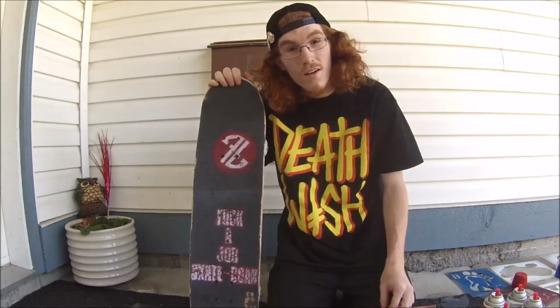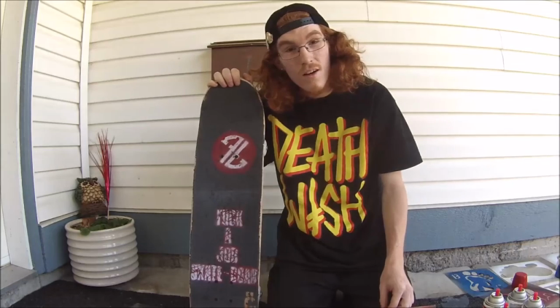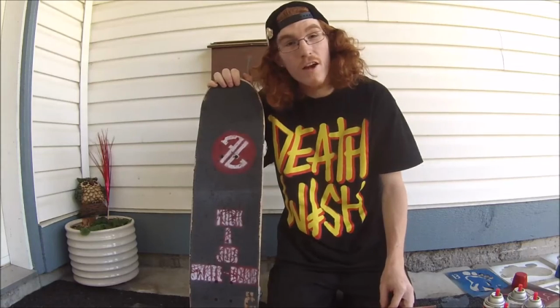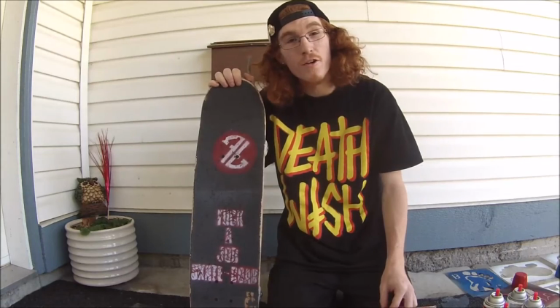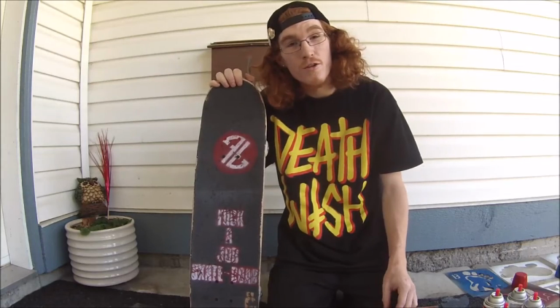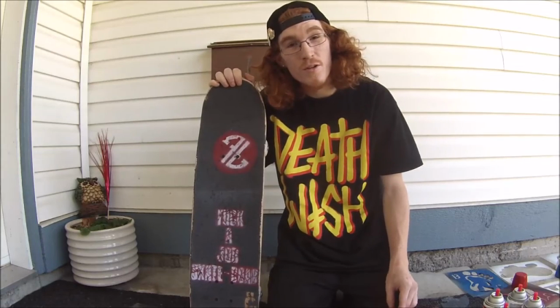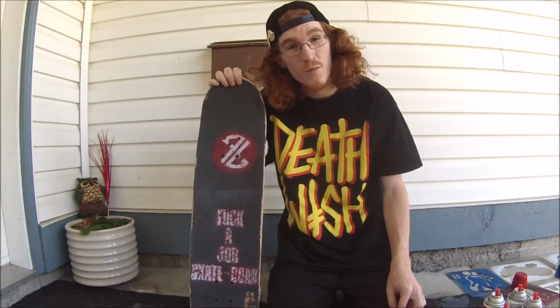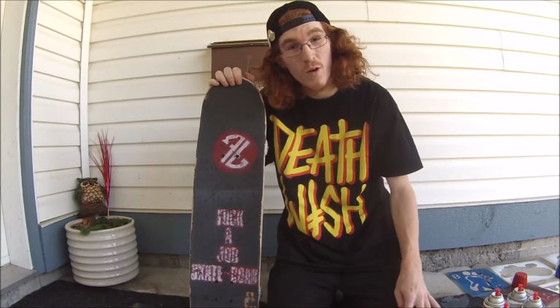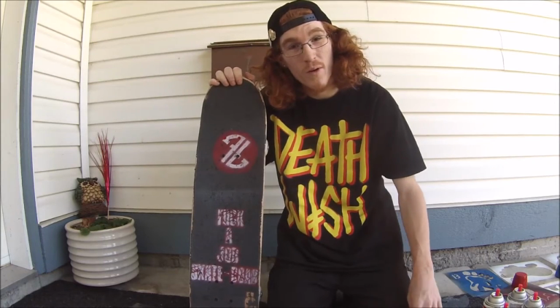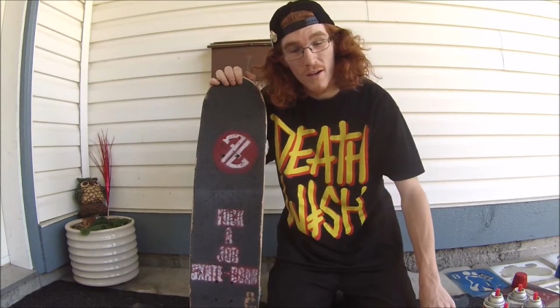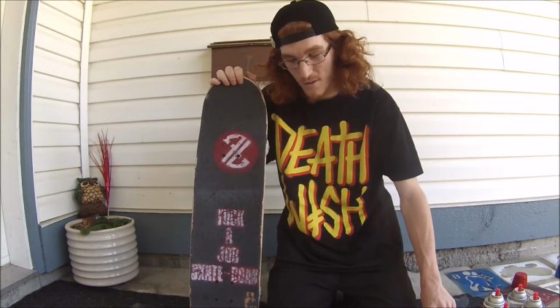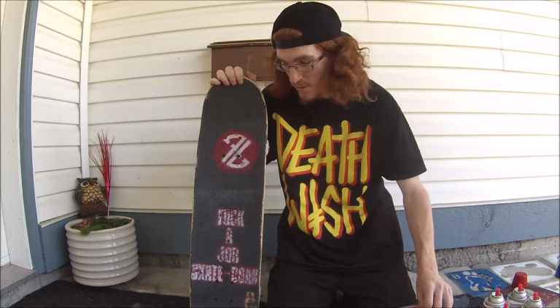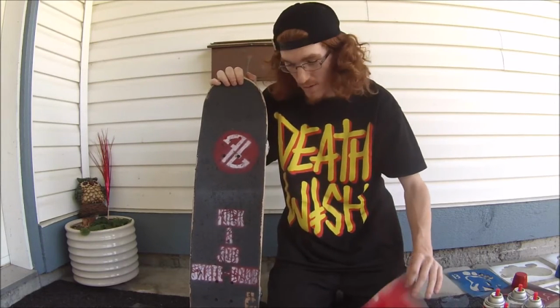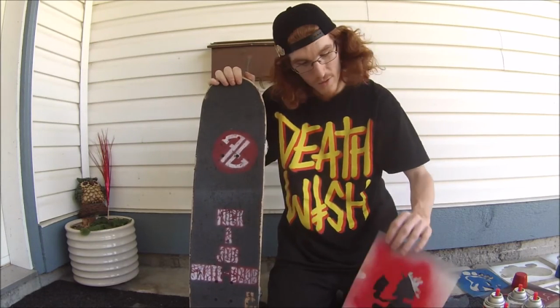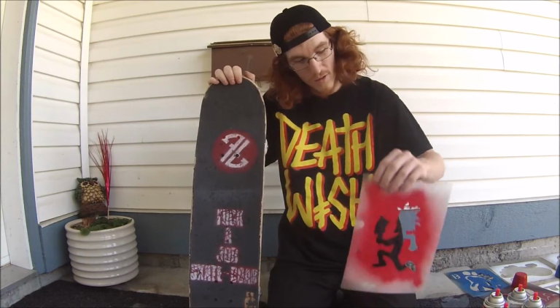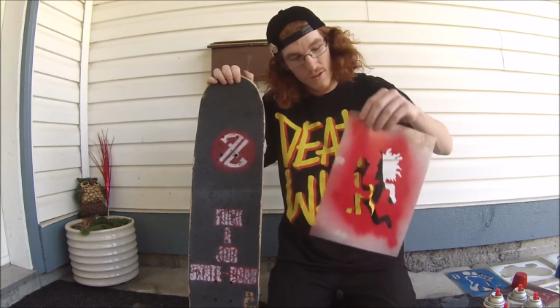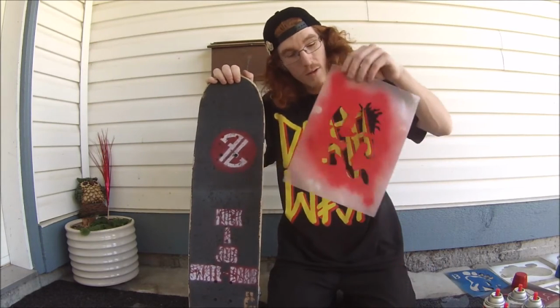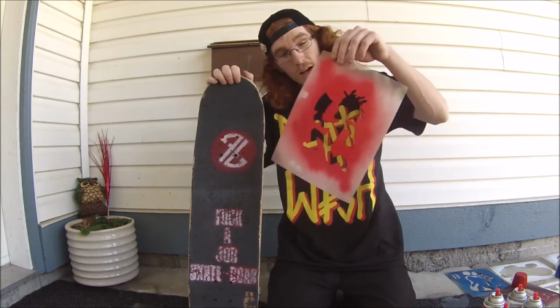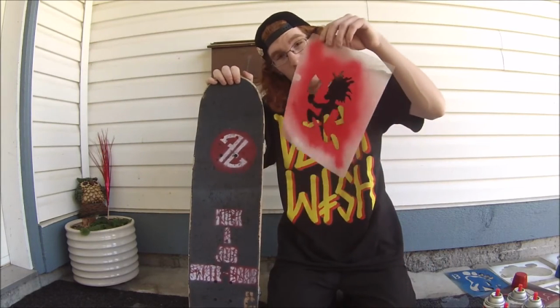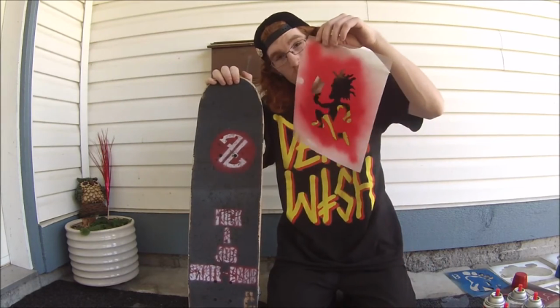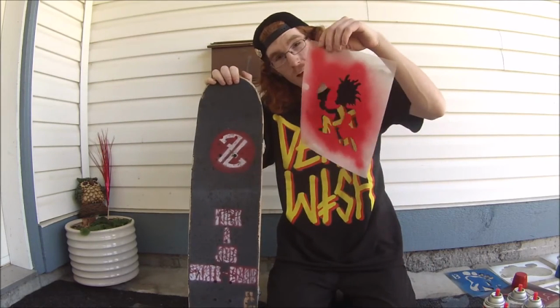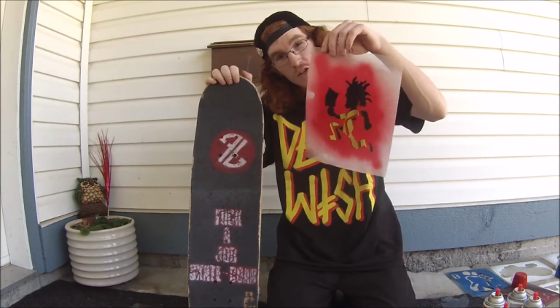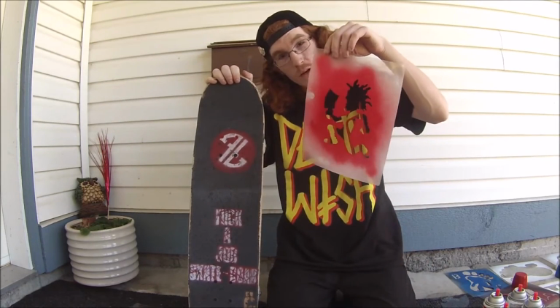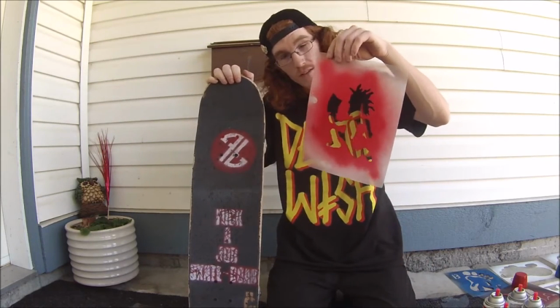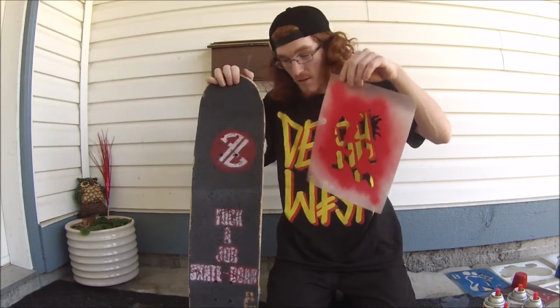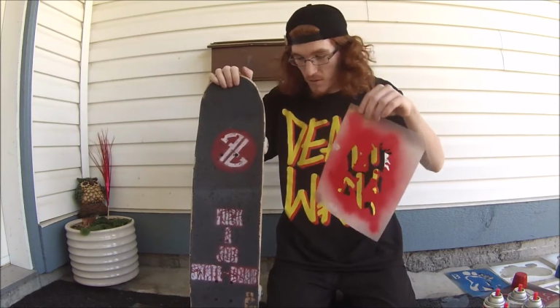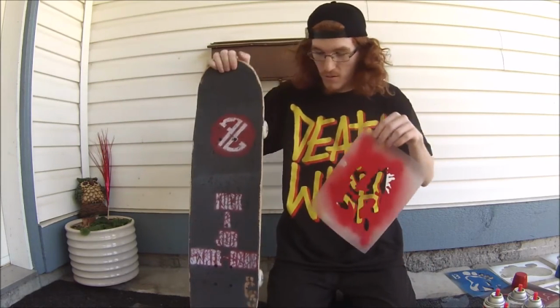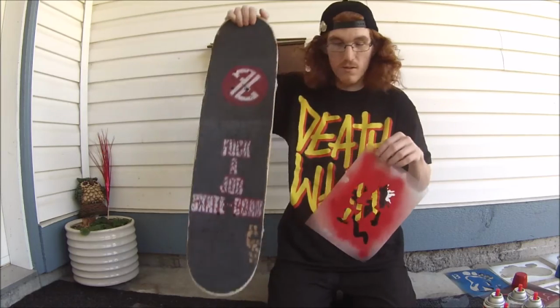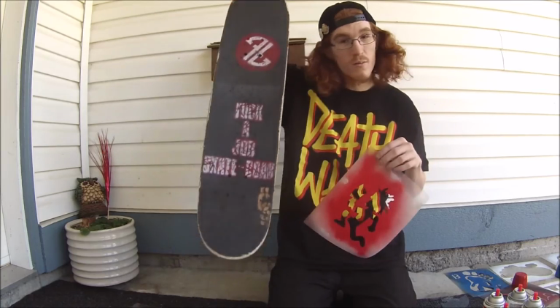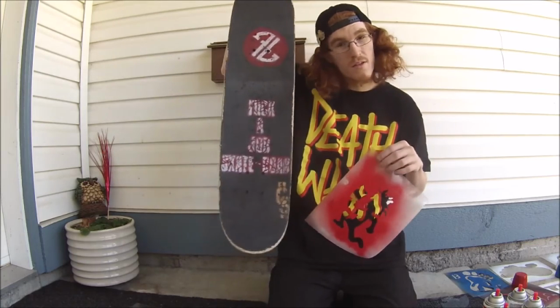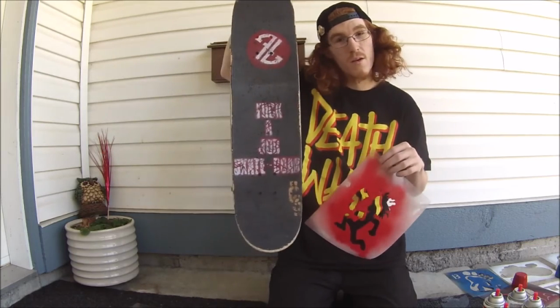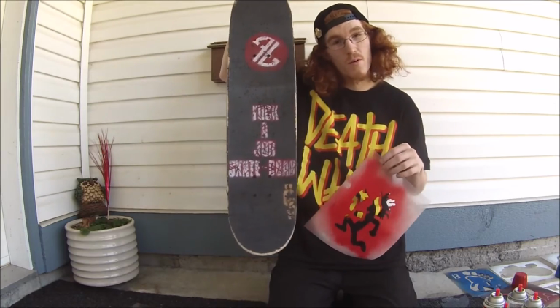Hey there YouTubers, welcome back. So I figured today I'm gonna add my Hatchet Man stencil to my skateboard.